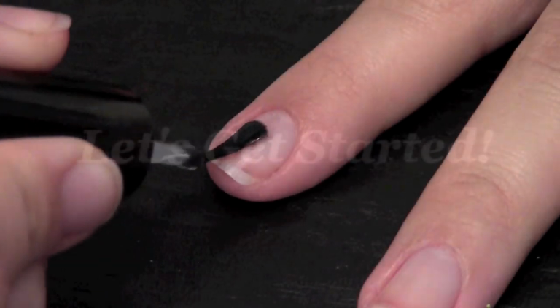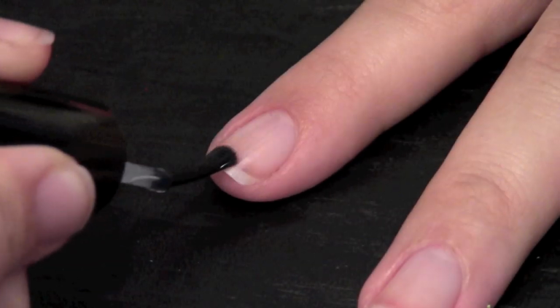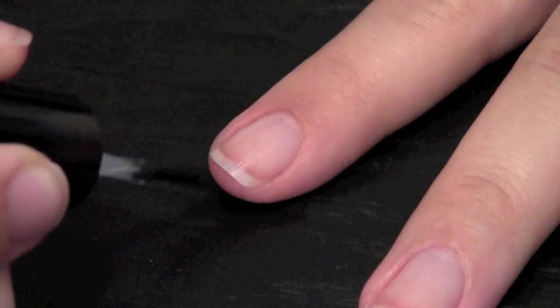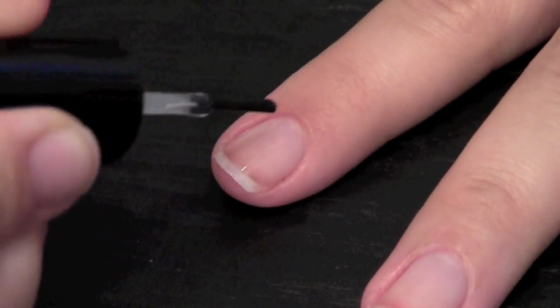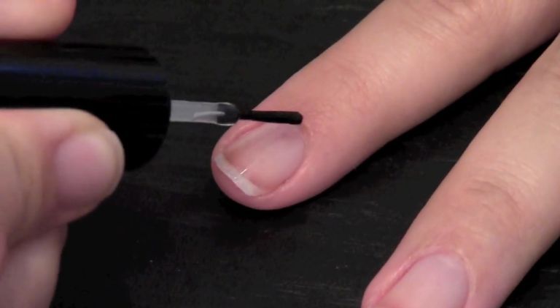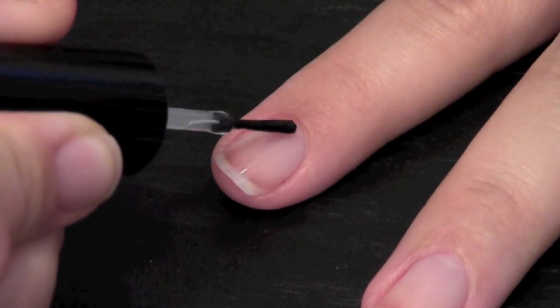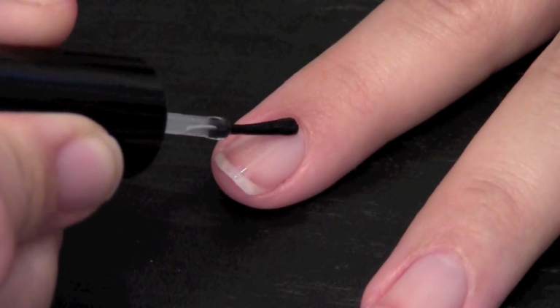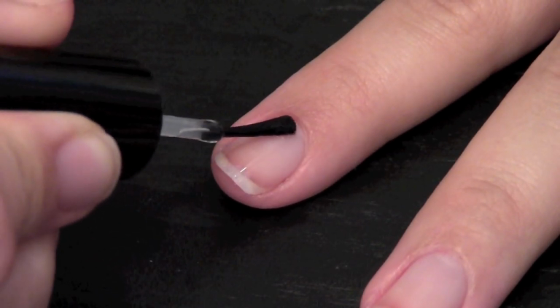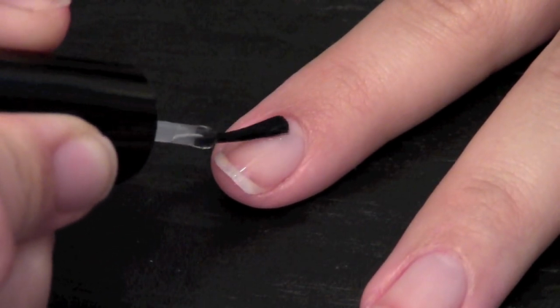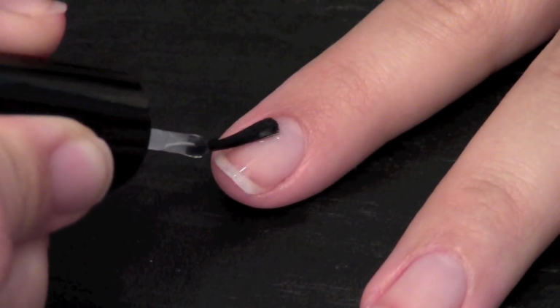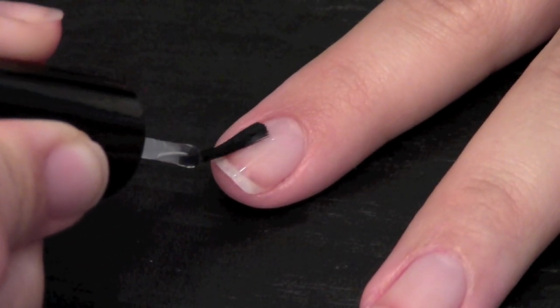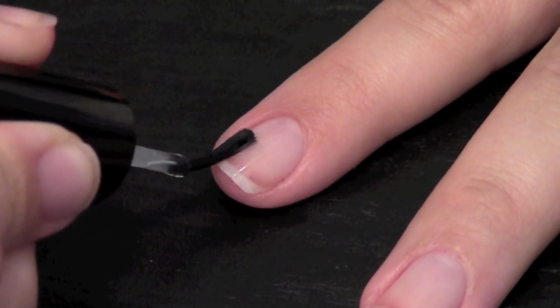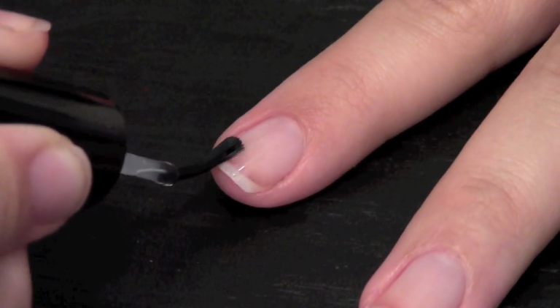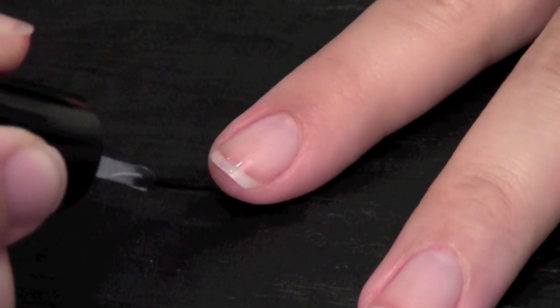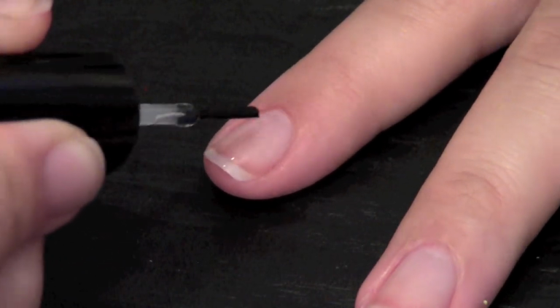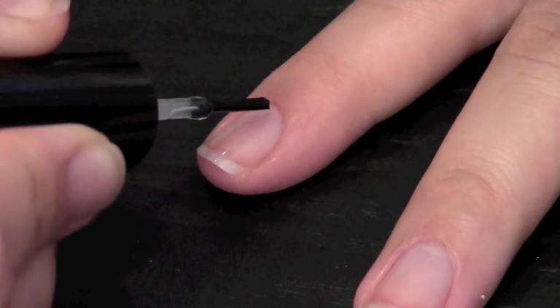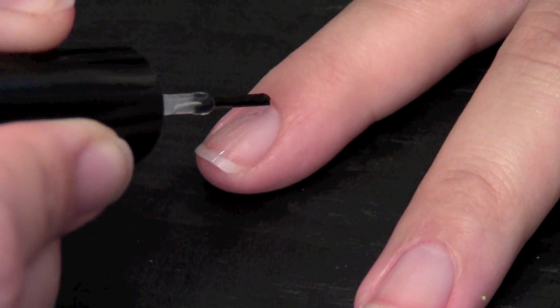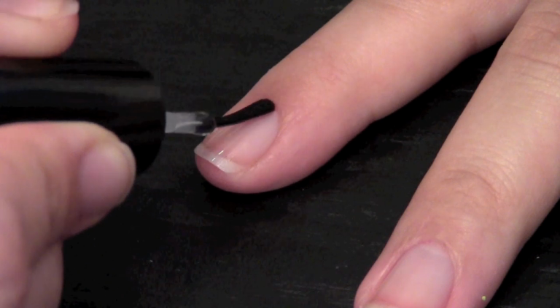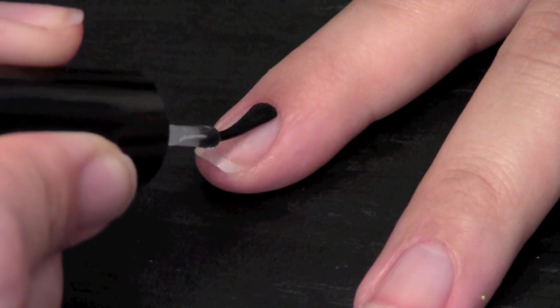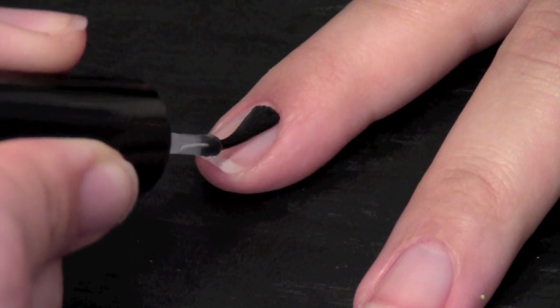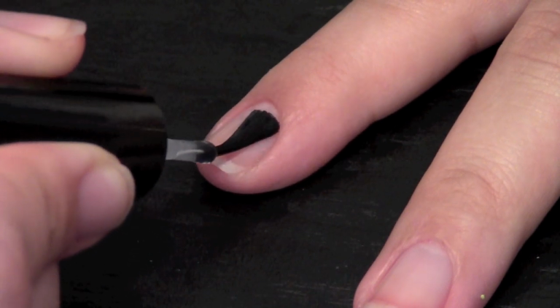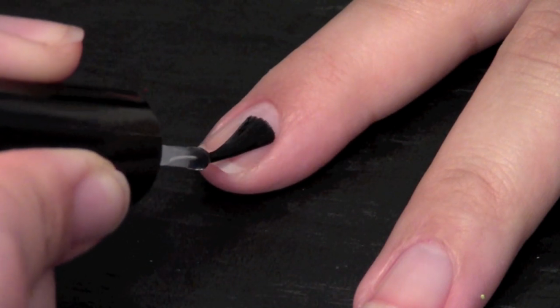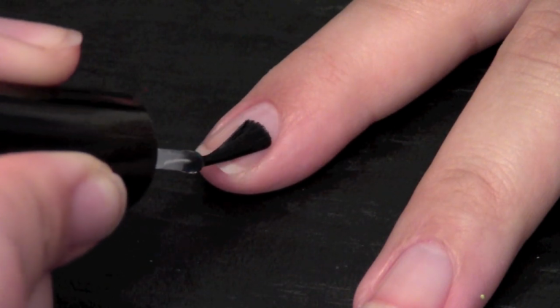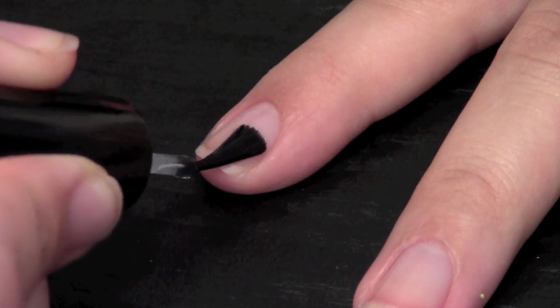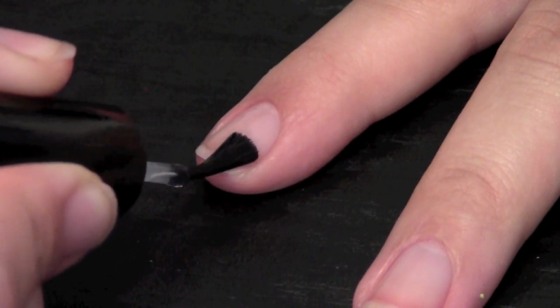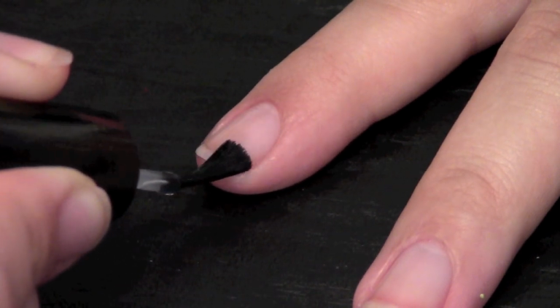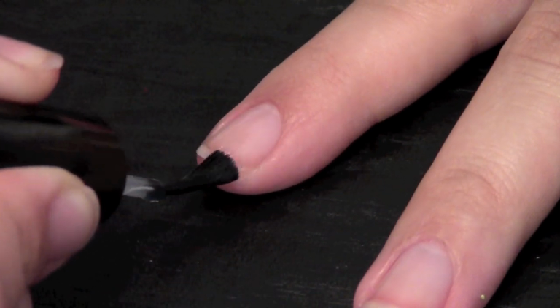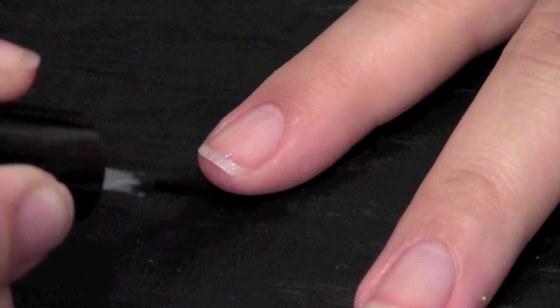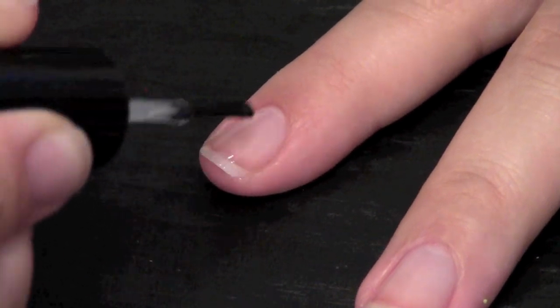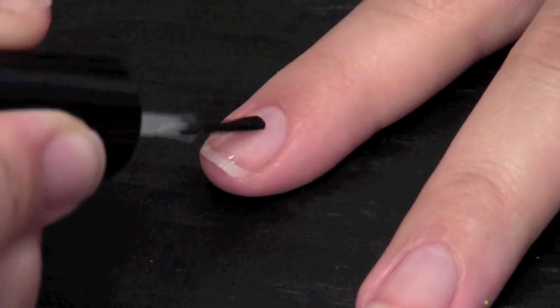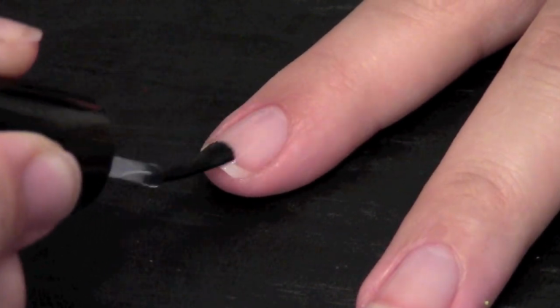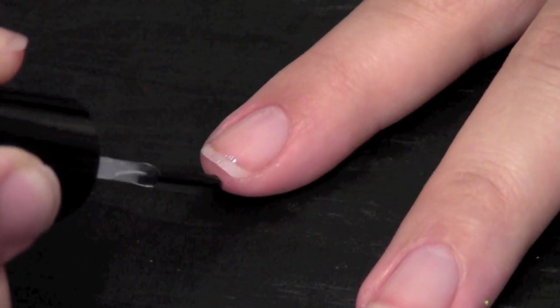Always start out with a thin clear coat of polish. Don't forget to cap the free edge.